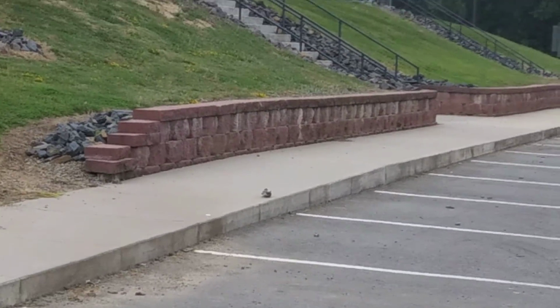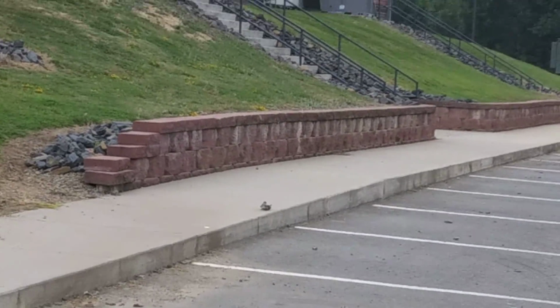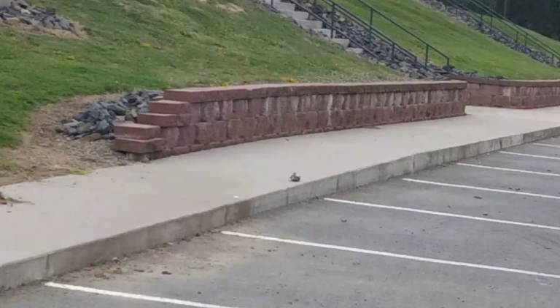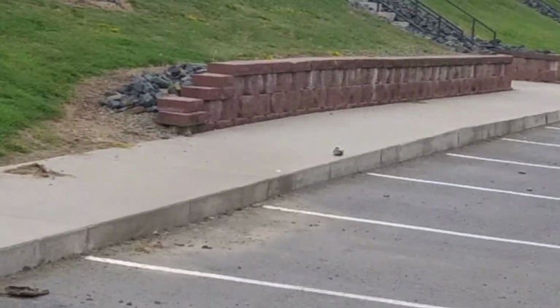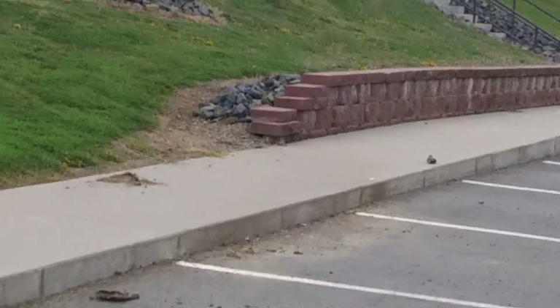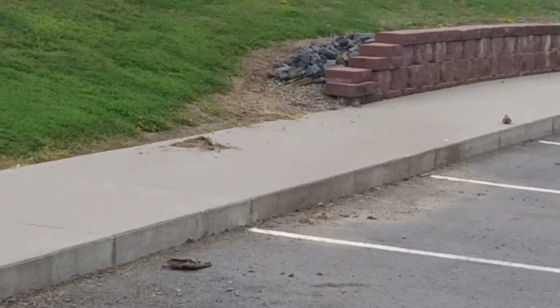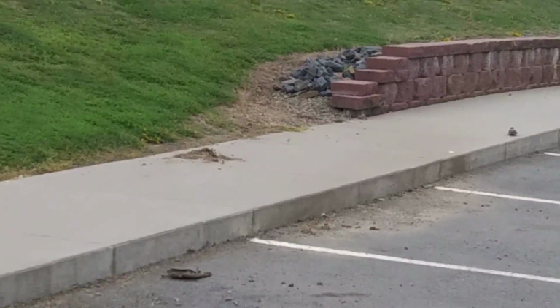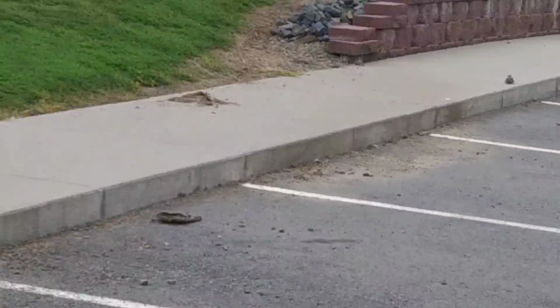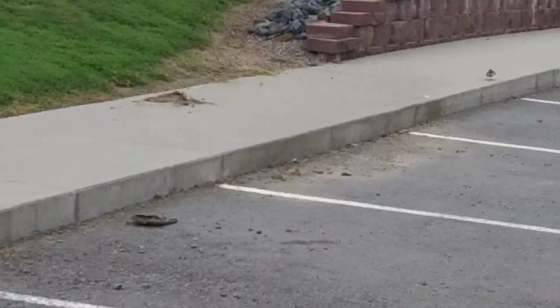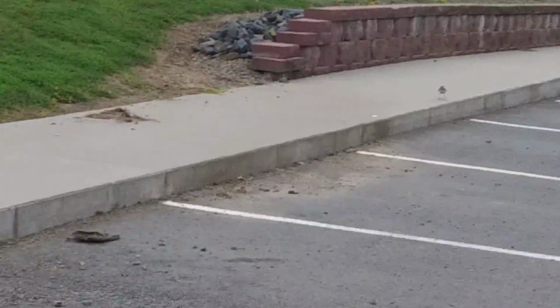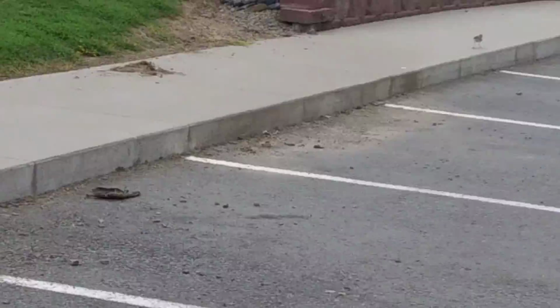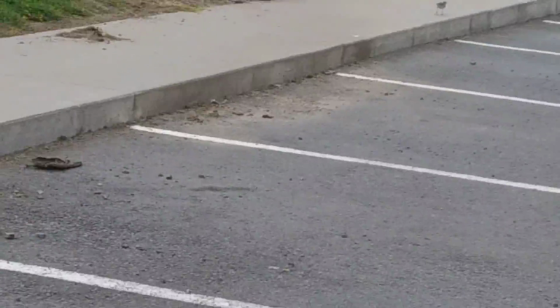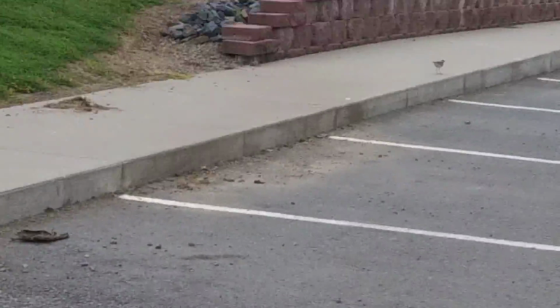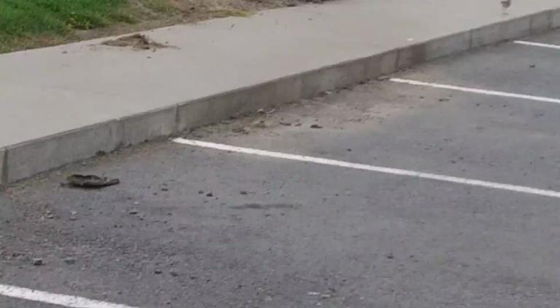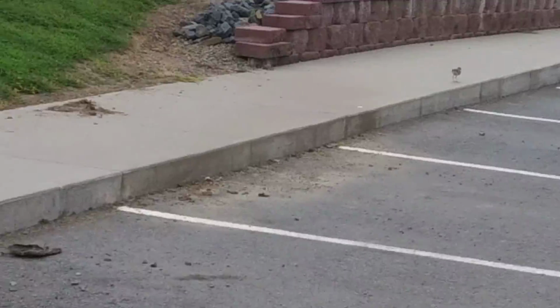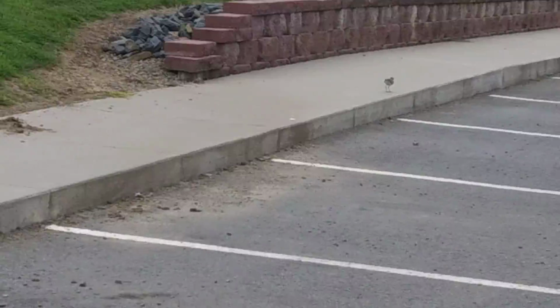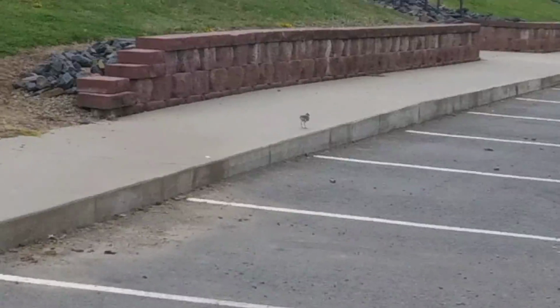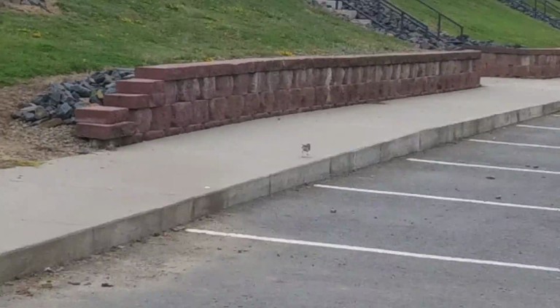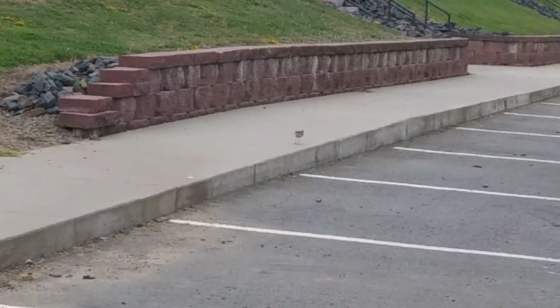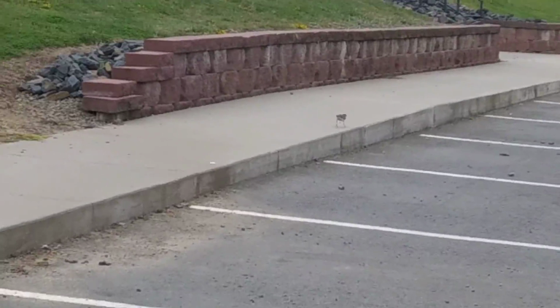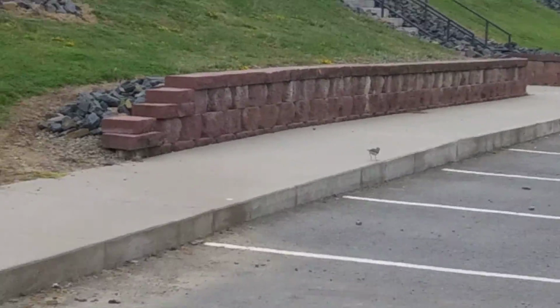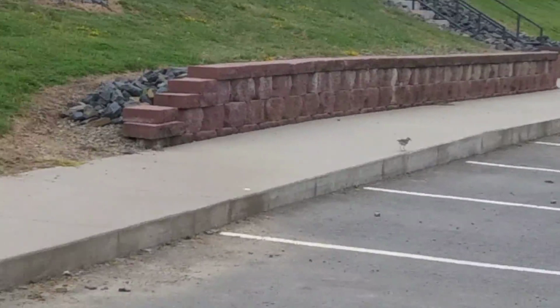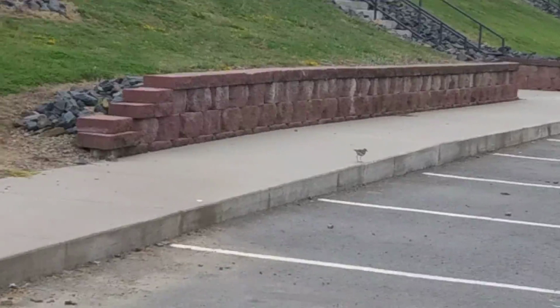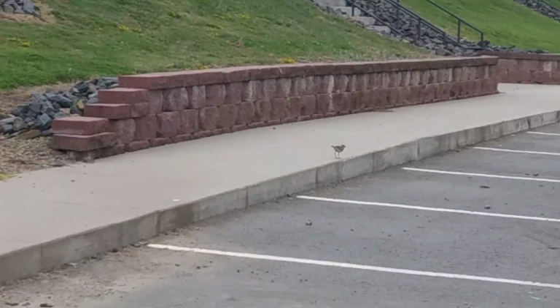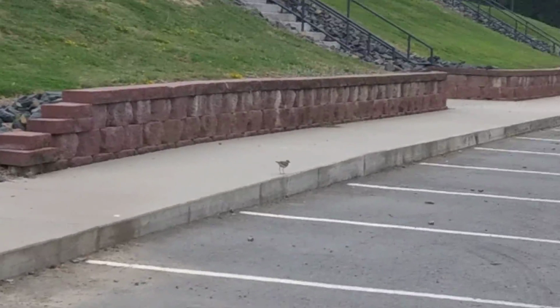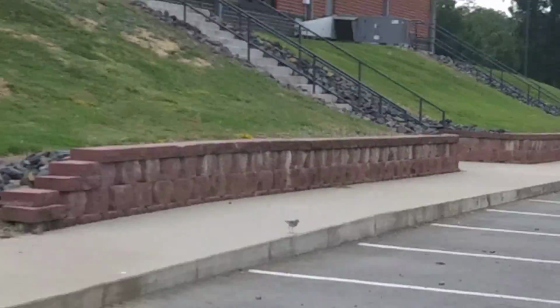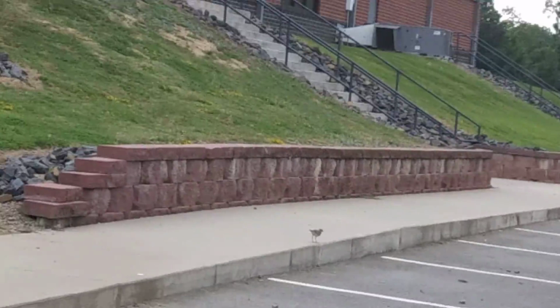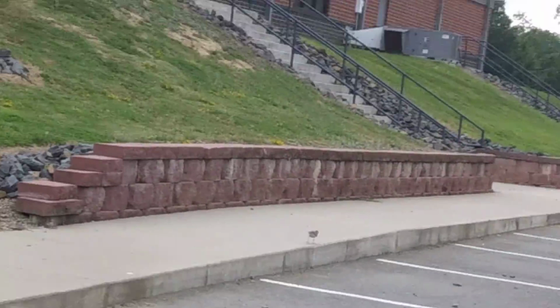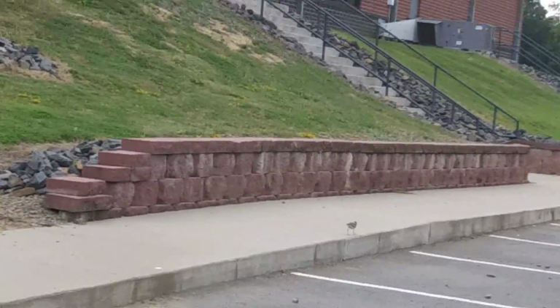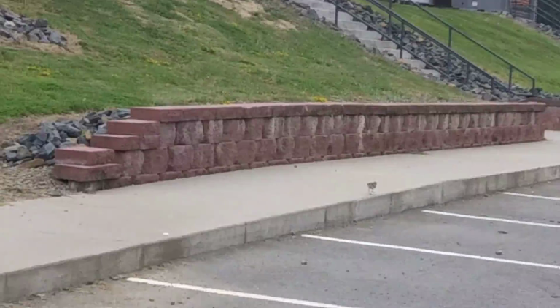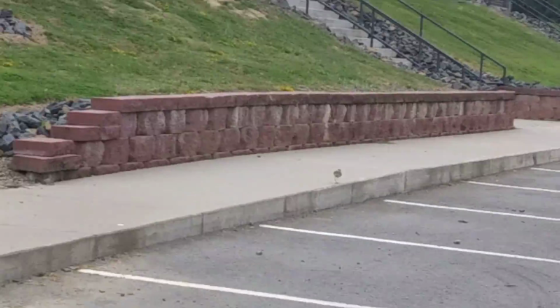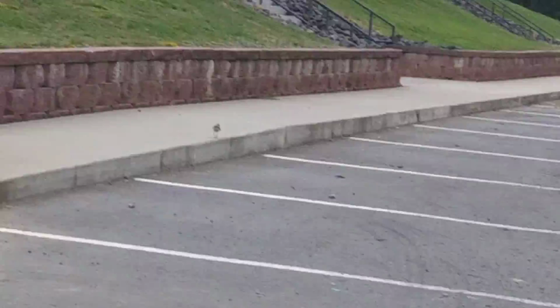Pretty neat. Well, have a blessed day in Nature's Great Outdoors.